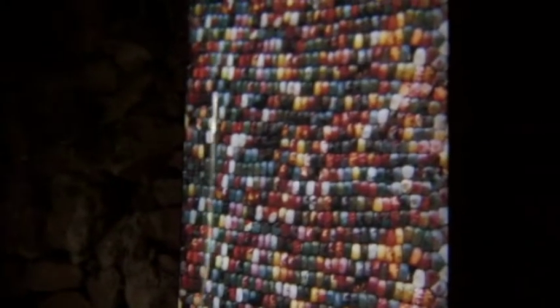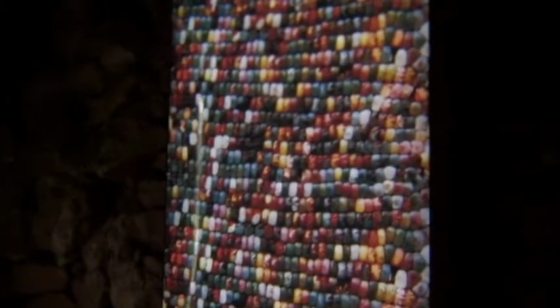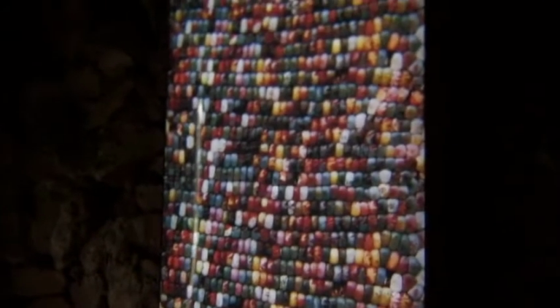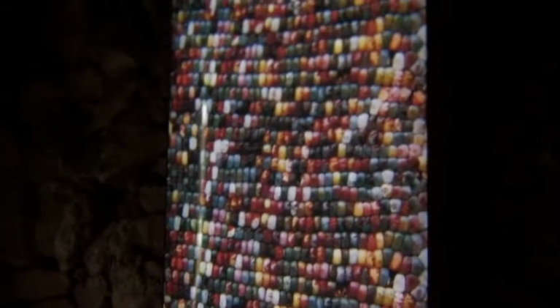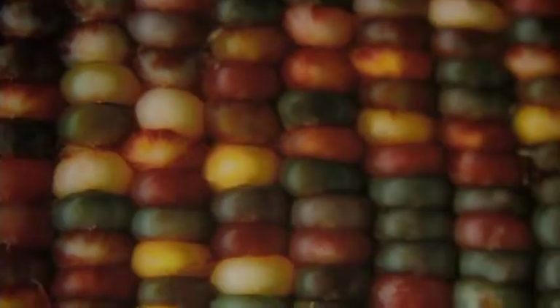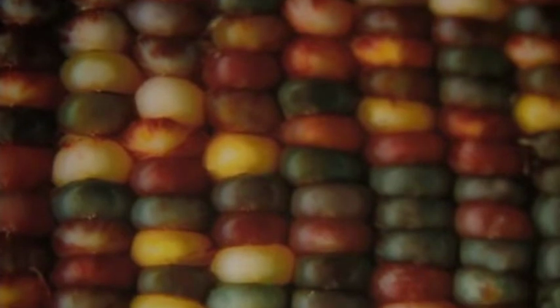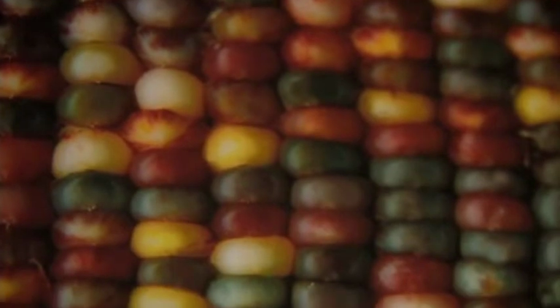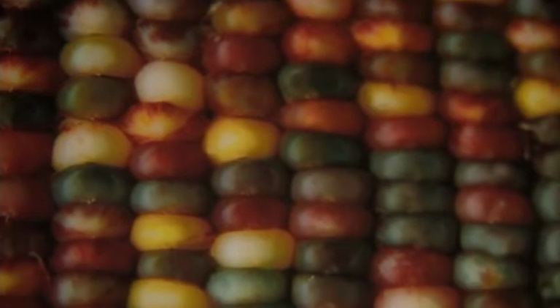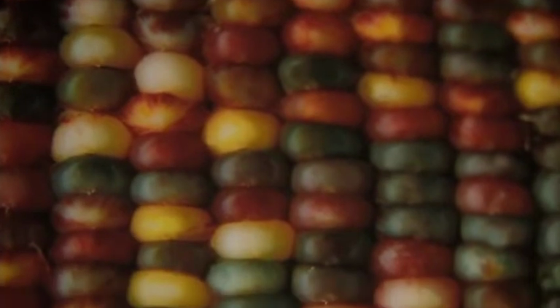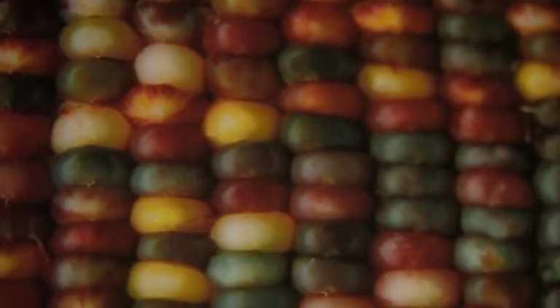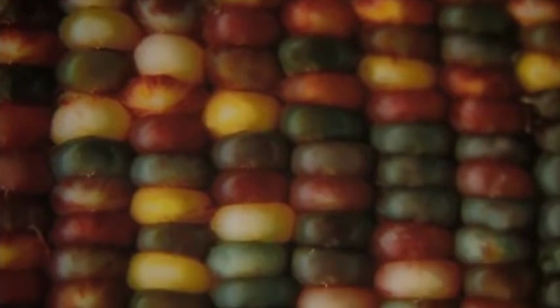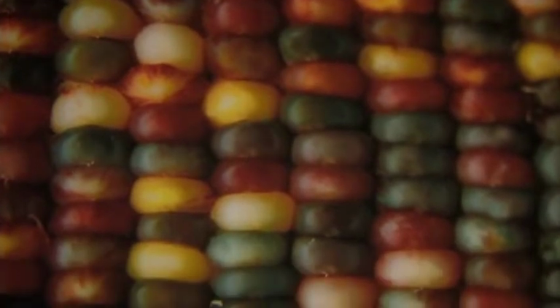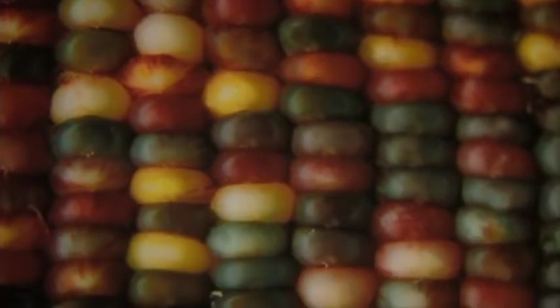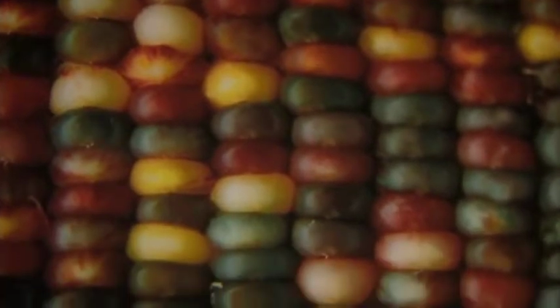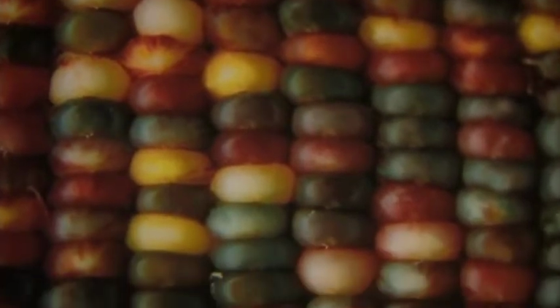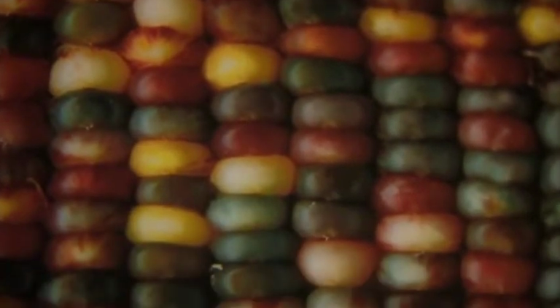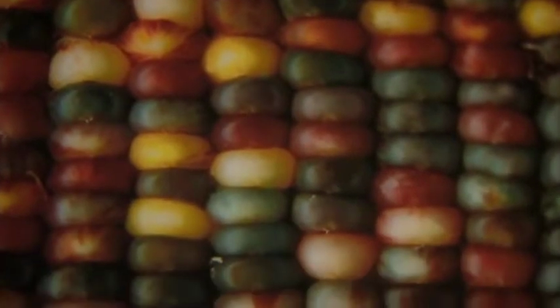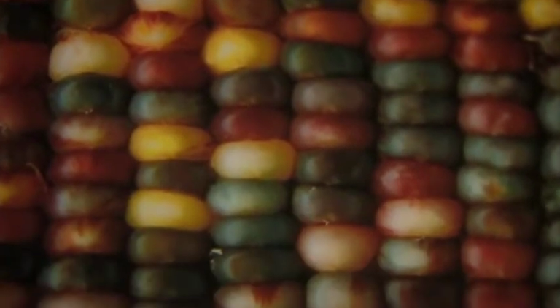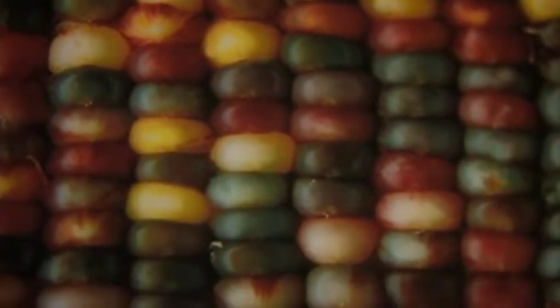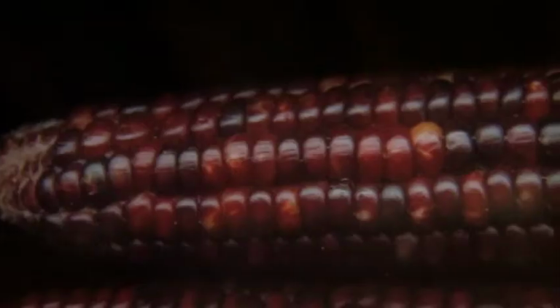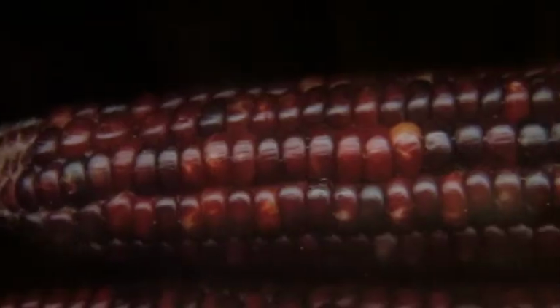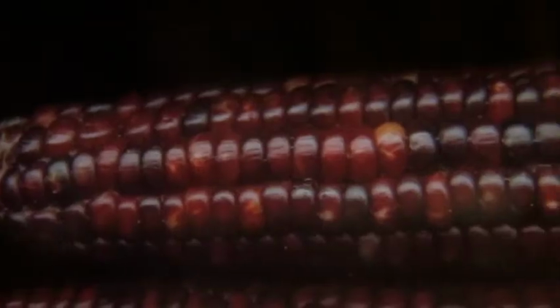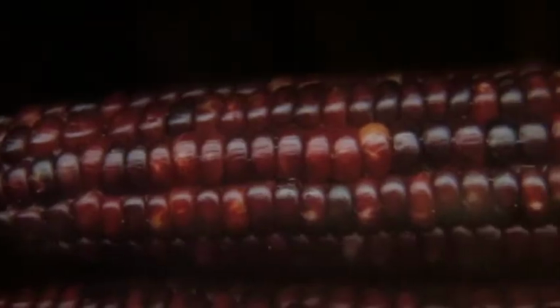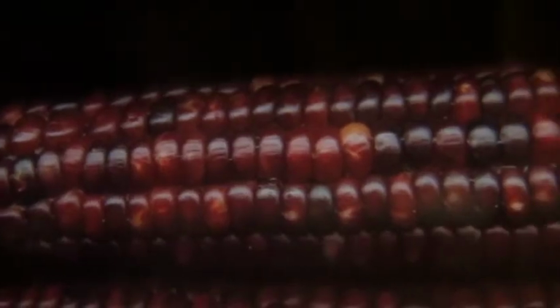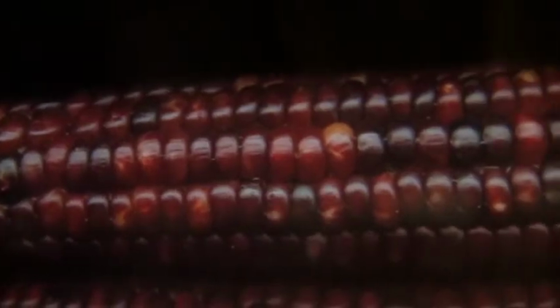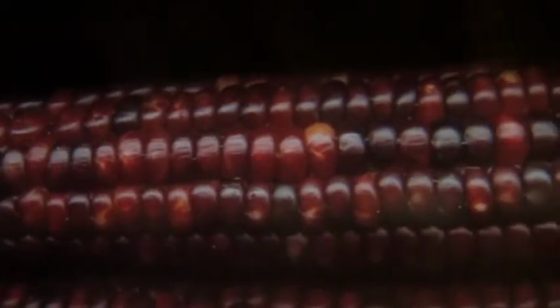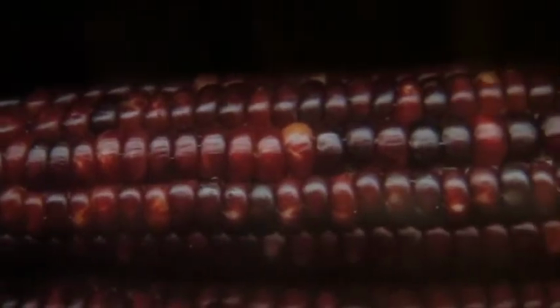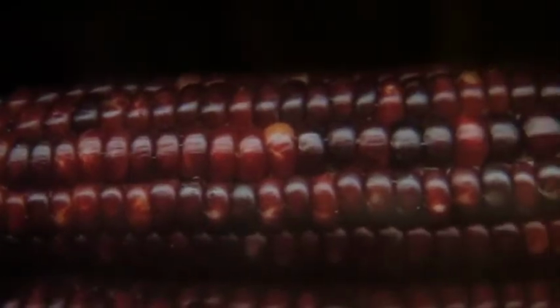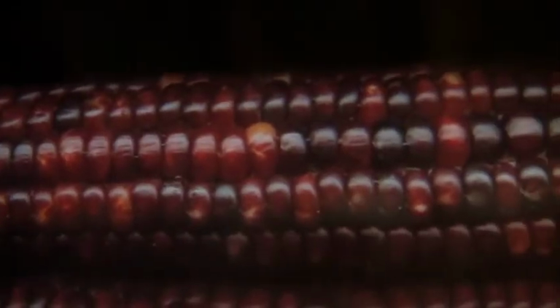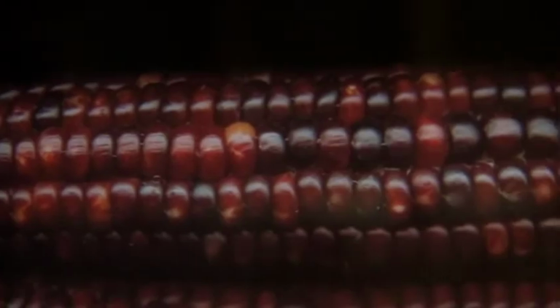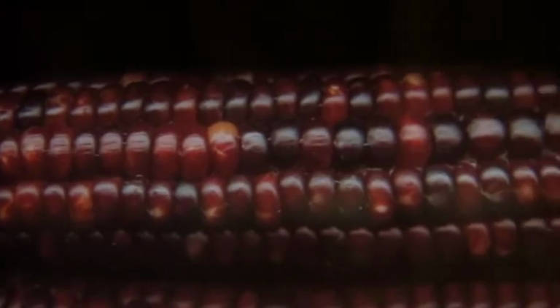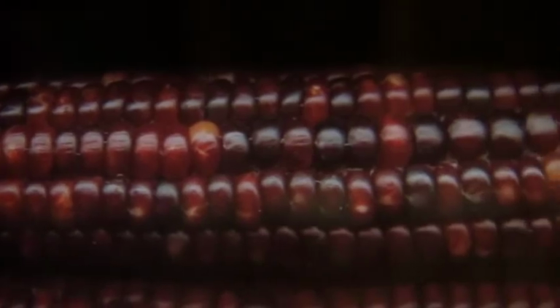These panels are in a way like stained glass windows, letting the light in and telling a story of corn.